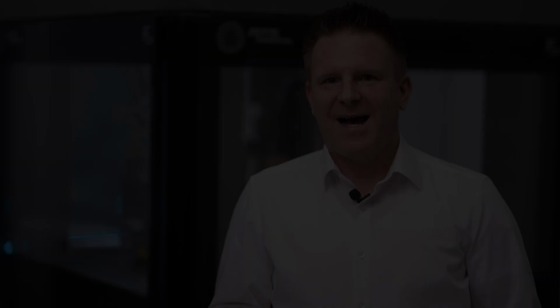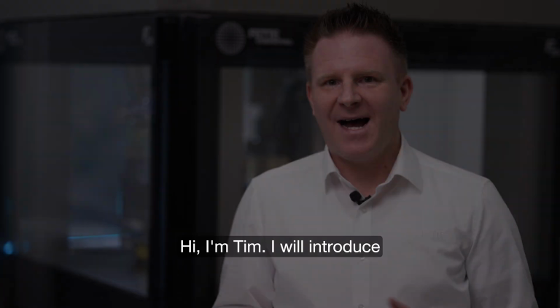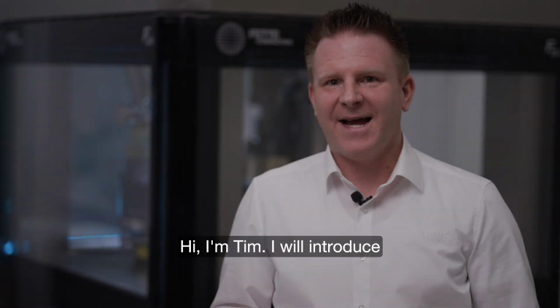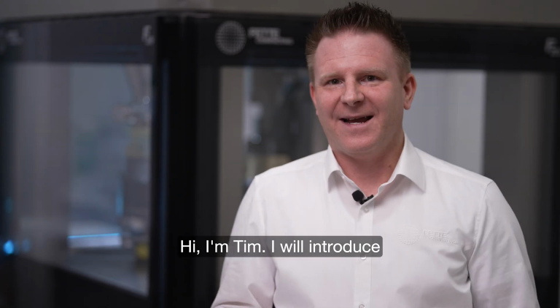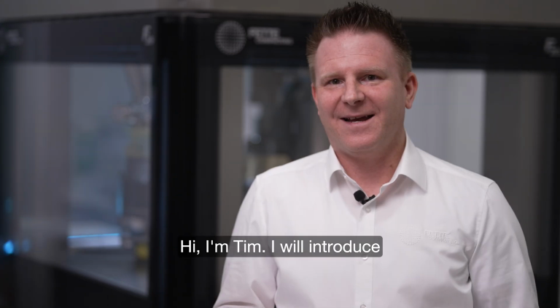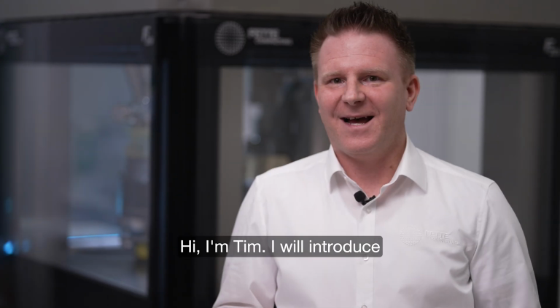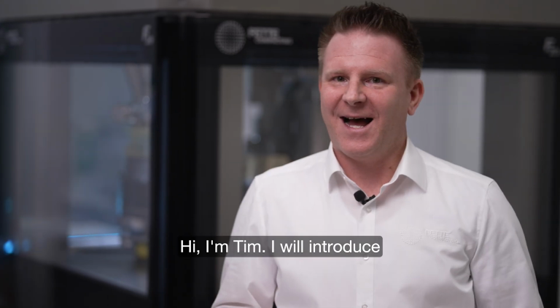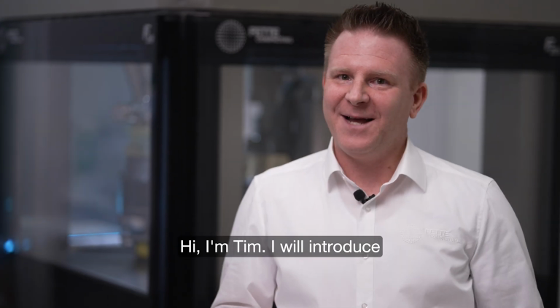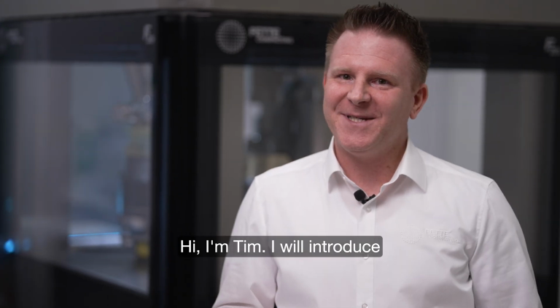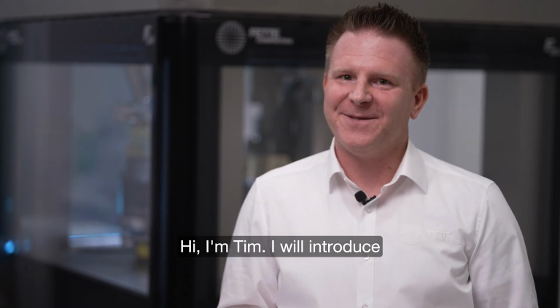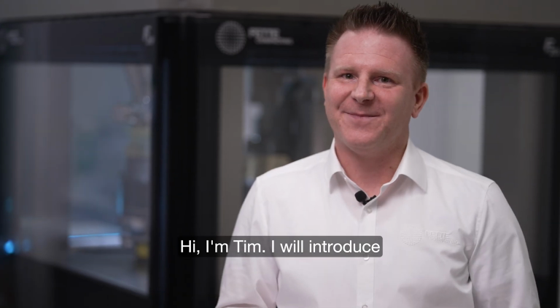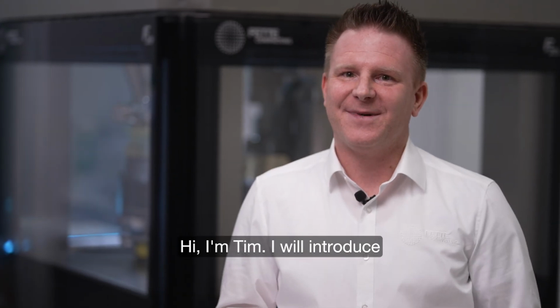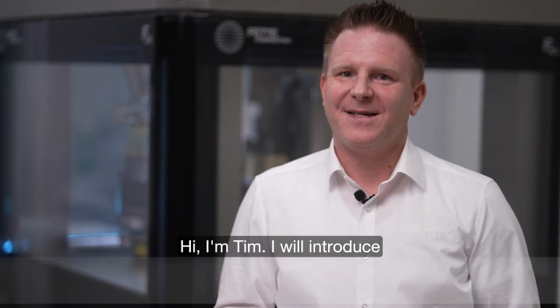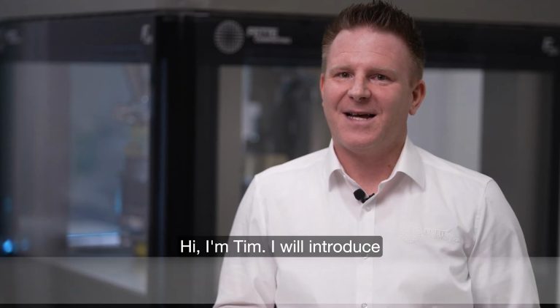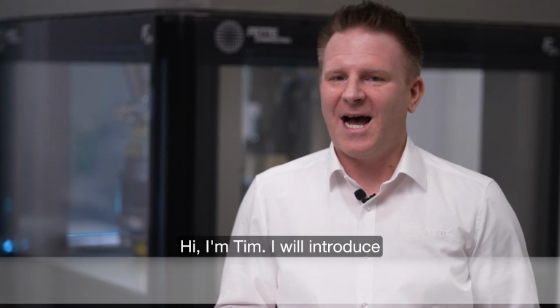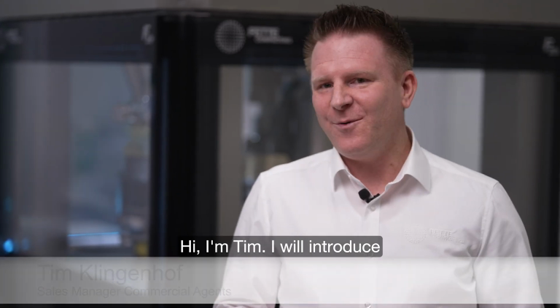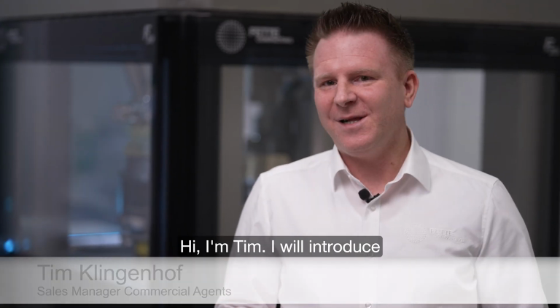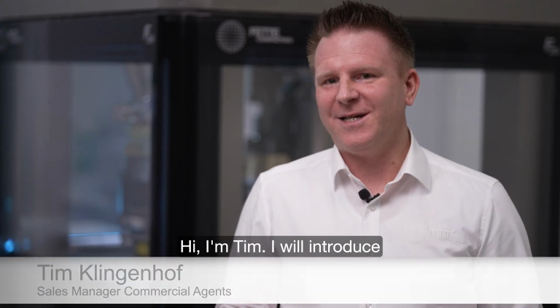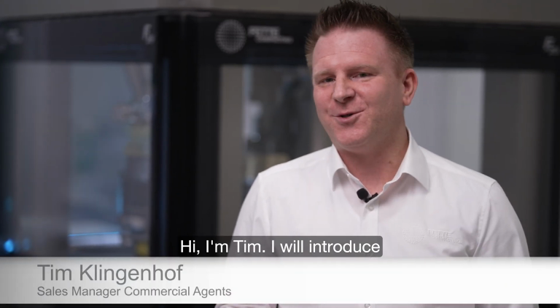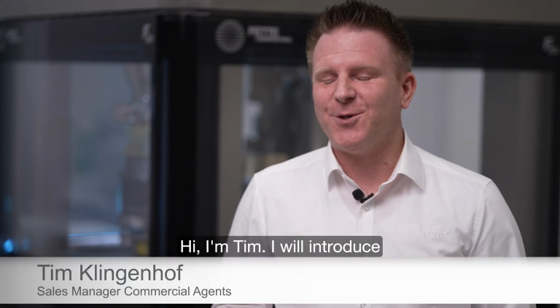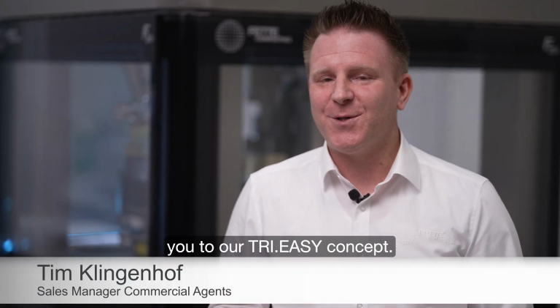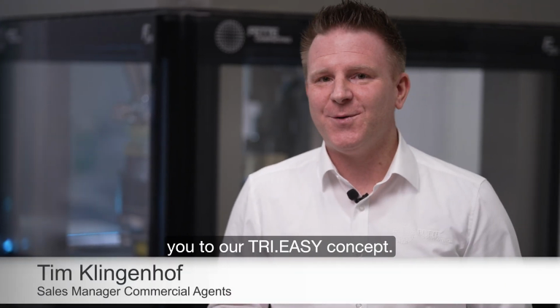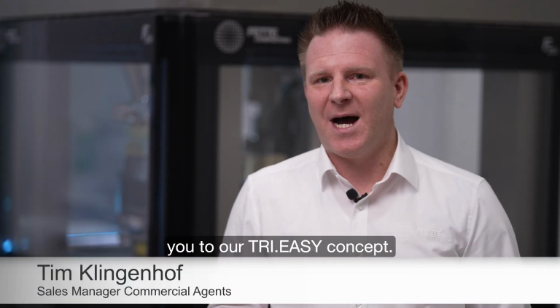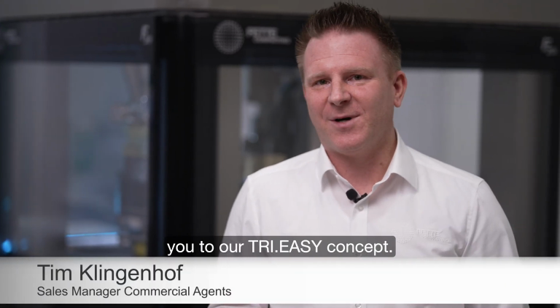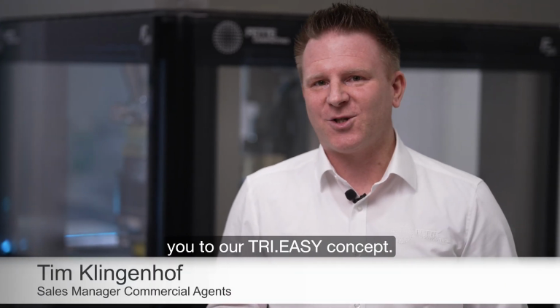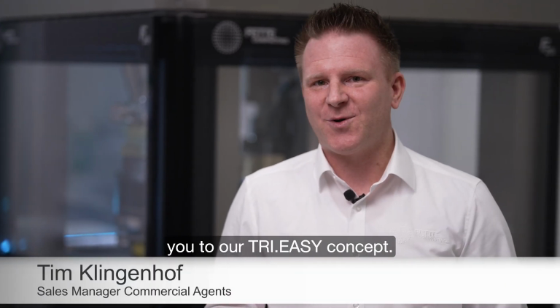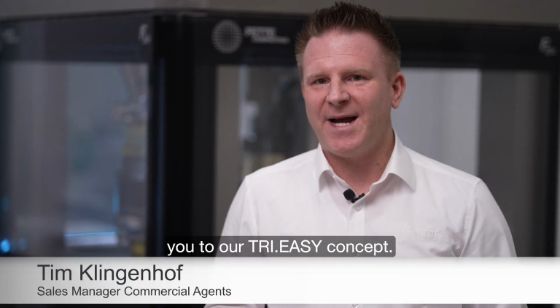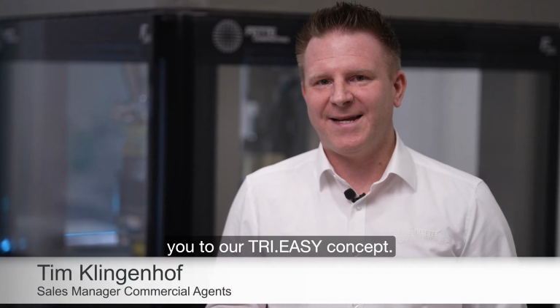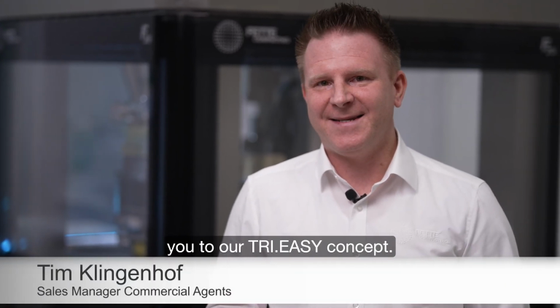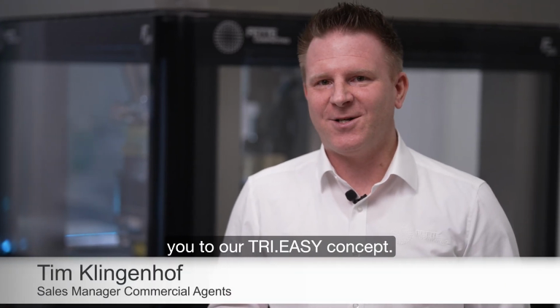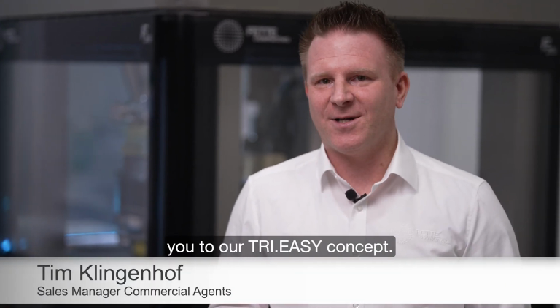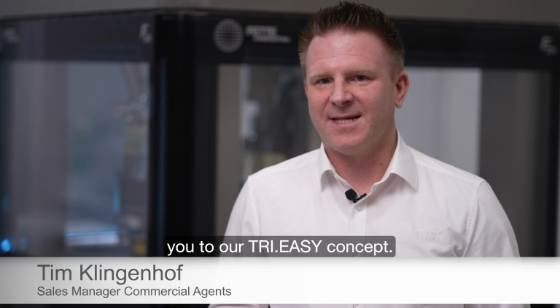Hi, I'm Tim. I will introduce you to our Tri-Easy concept.